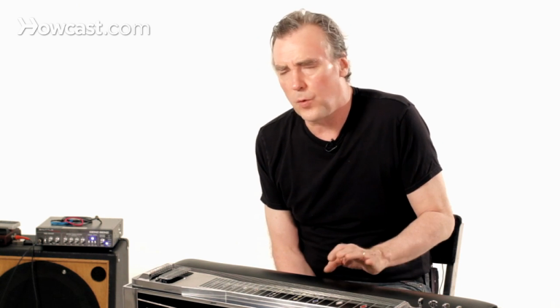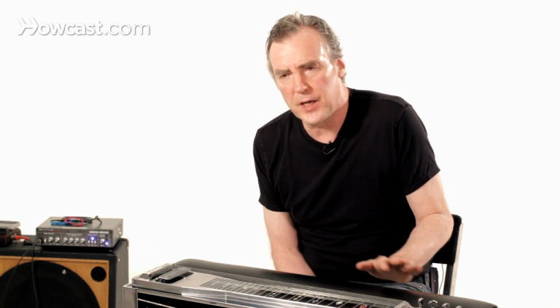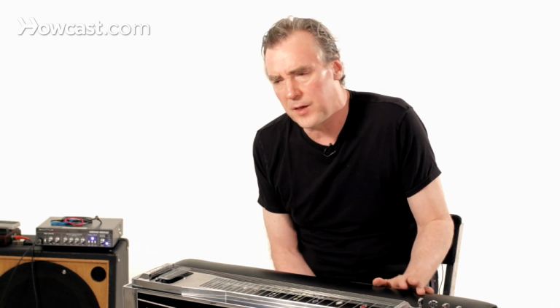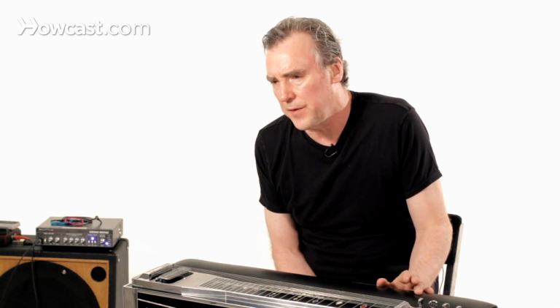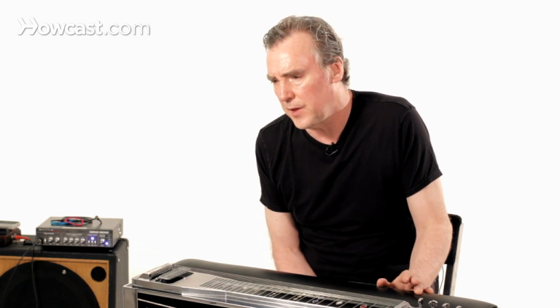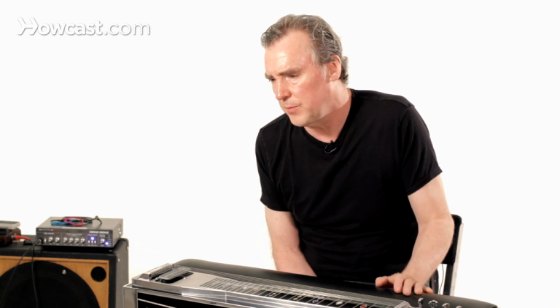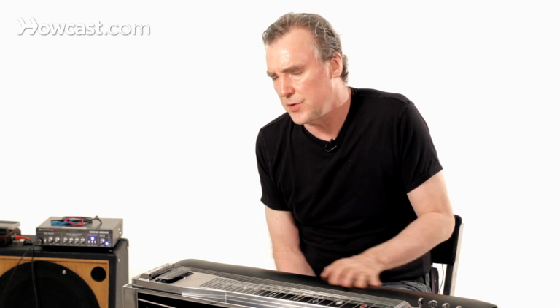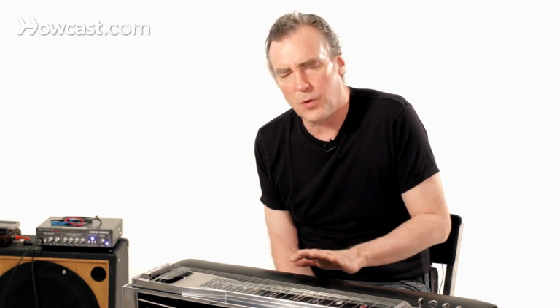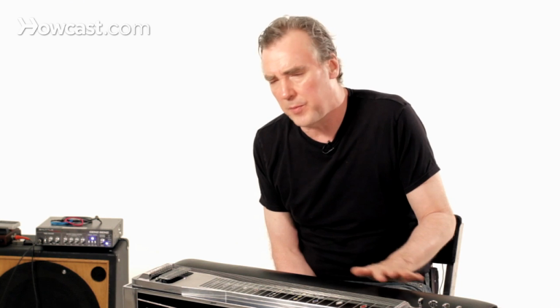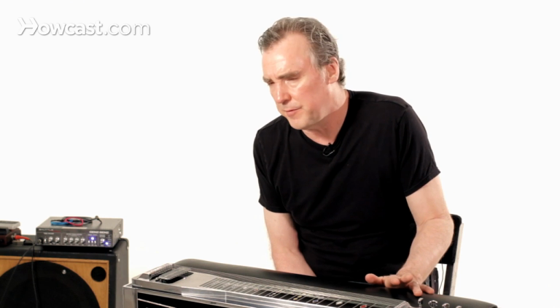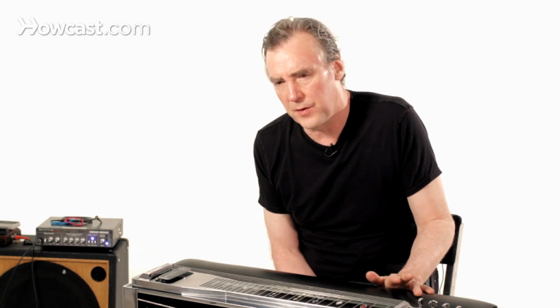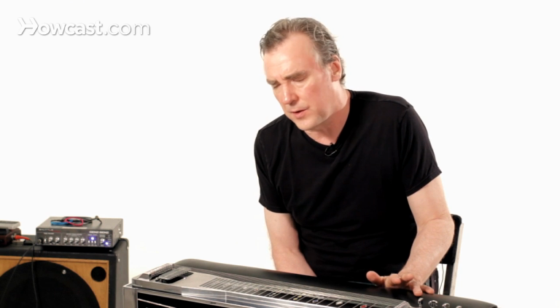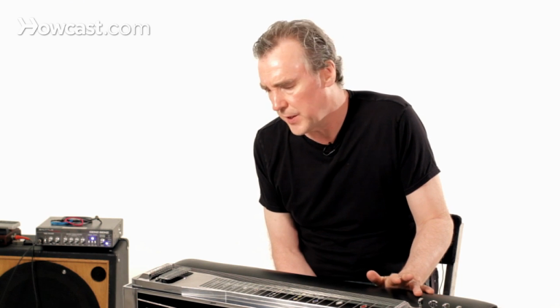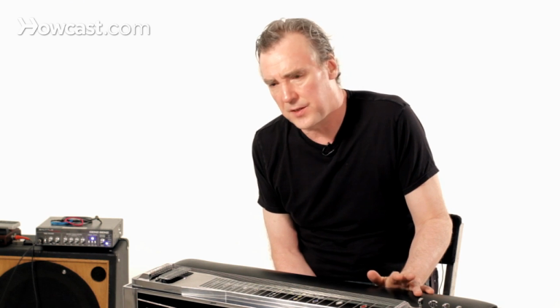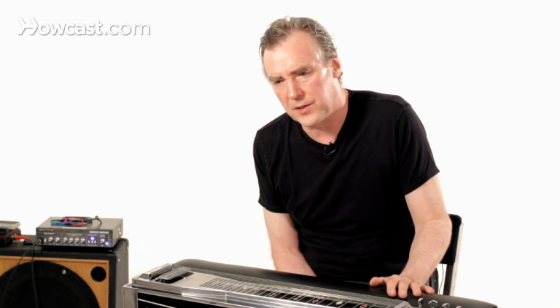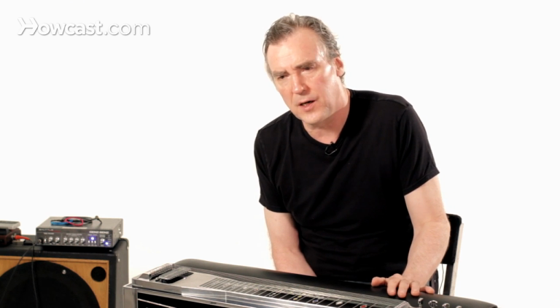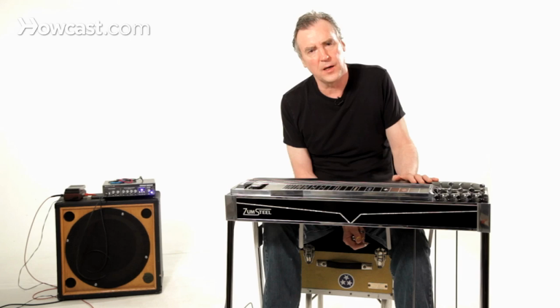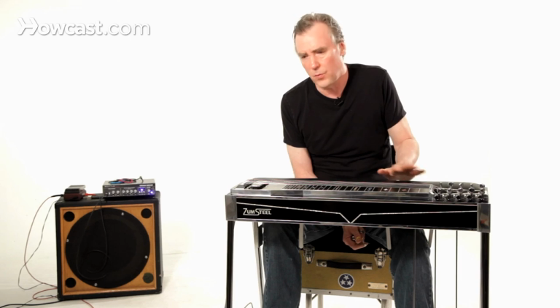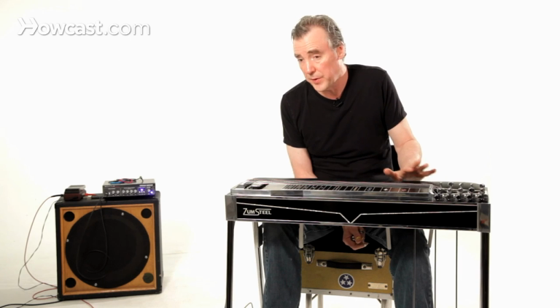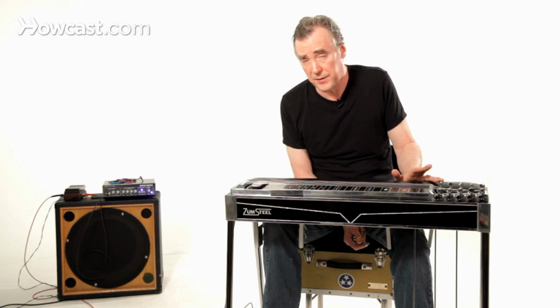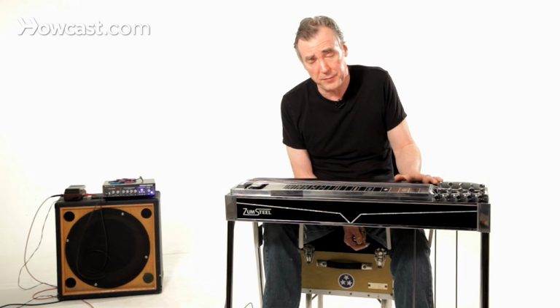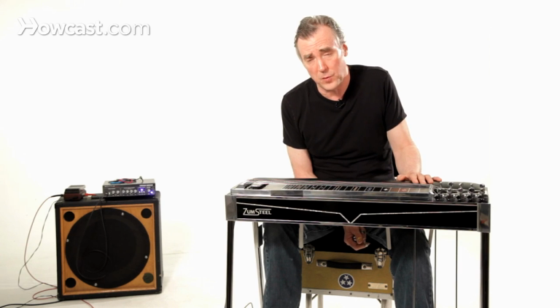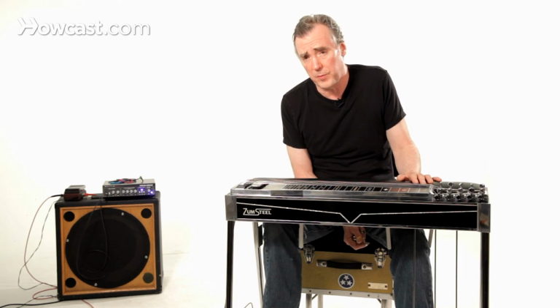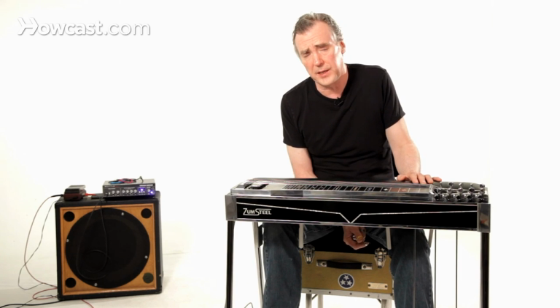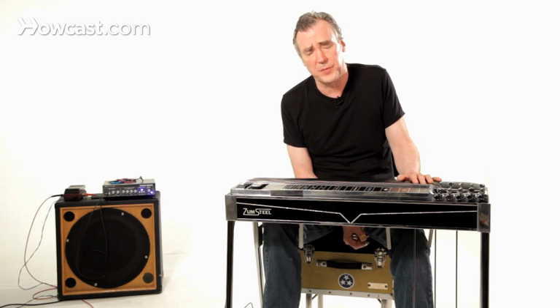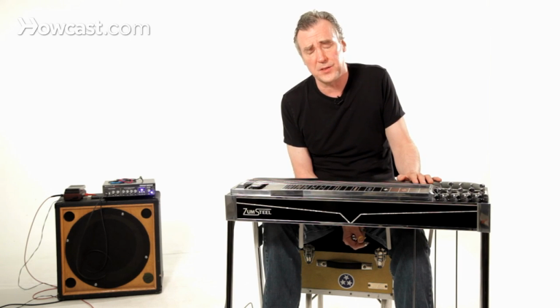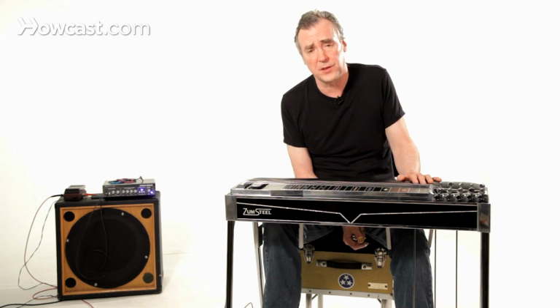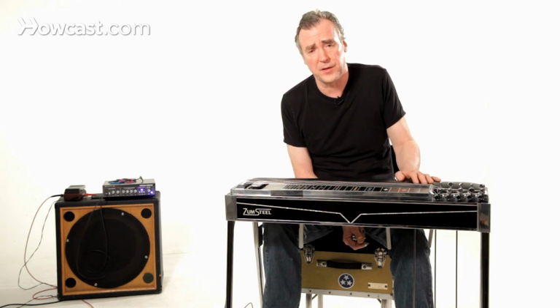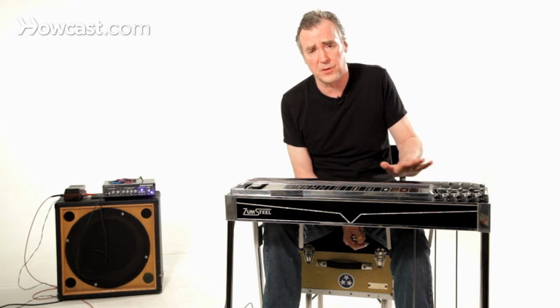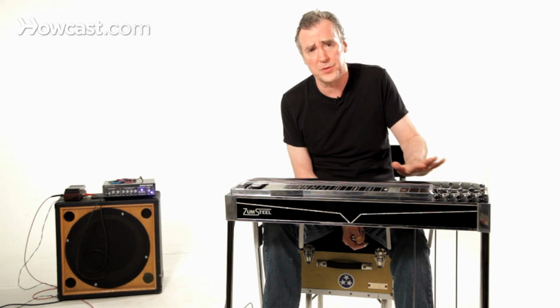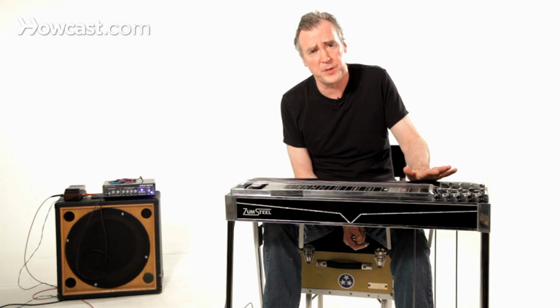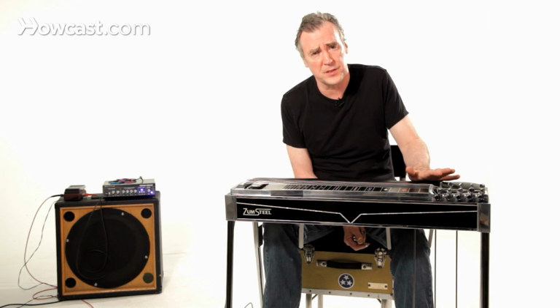Avoid anything by the big labels. You don't want to buy a Fender pedal steel guitar. You definitely don't want to buy a Gibson pedal steel guitar. These are museum pieces.